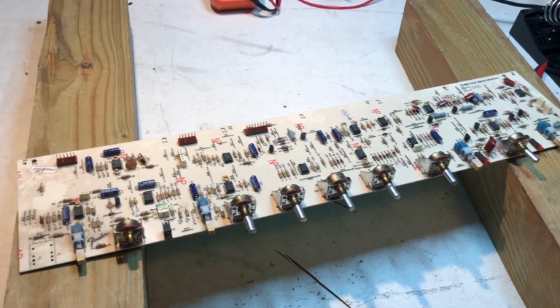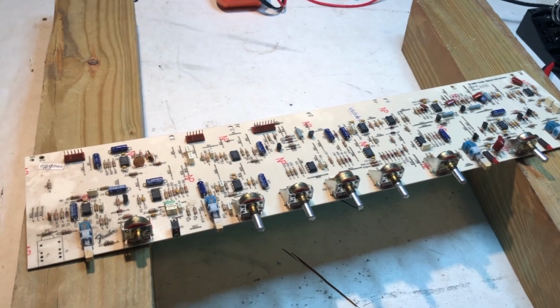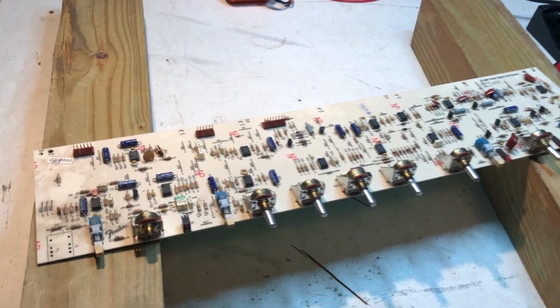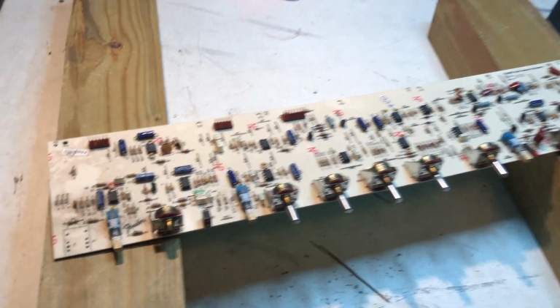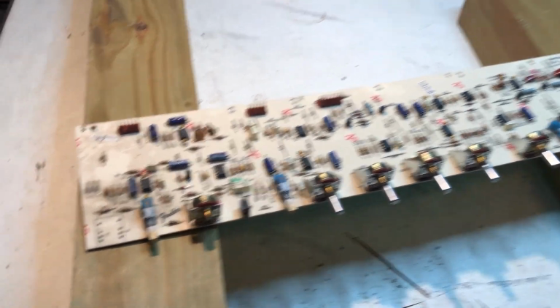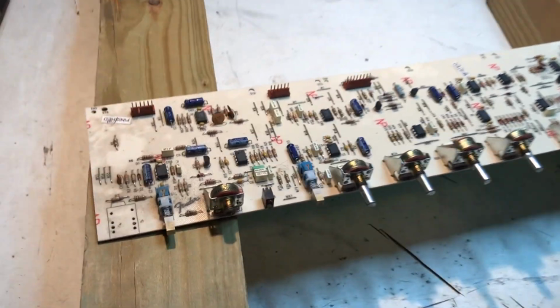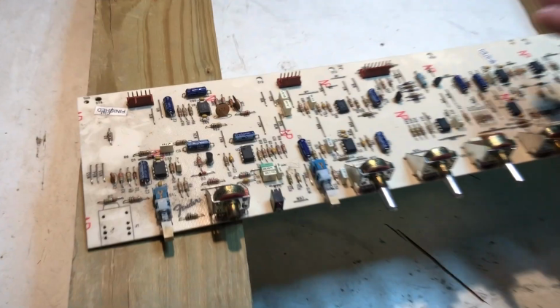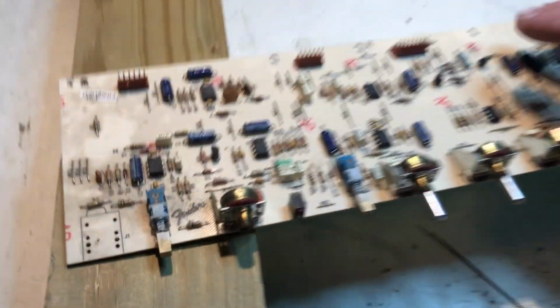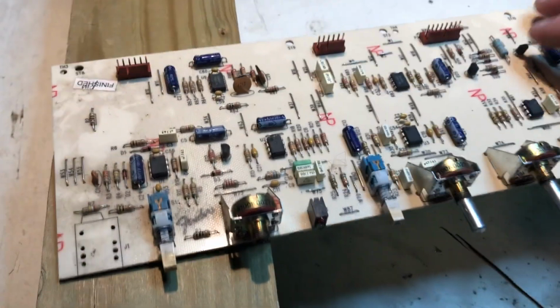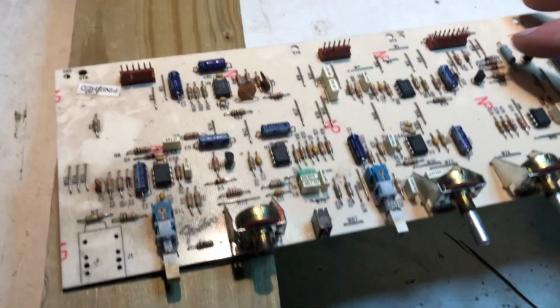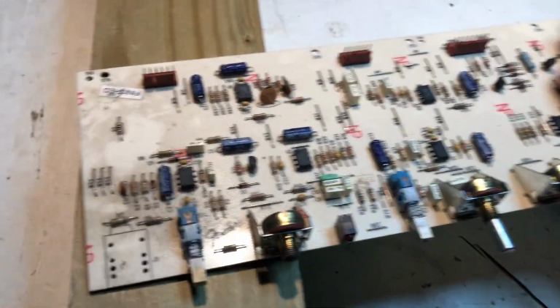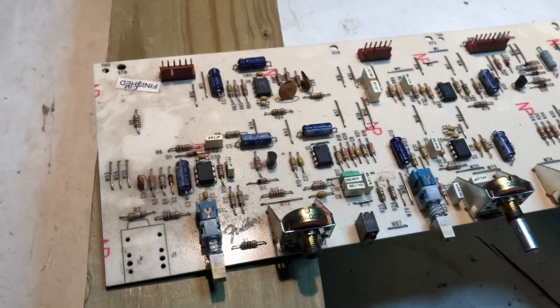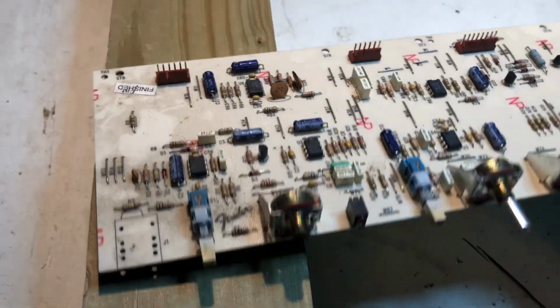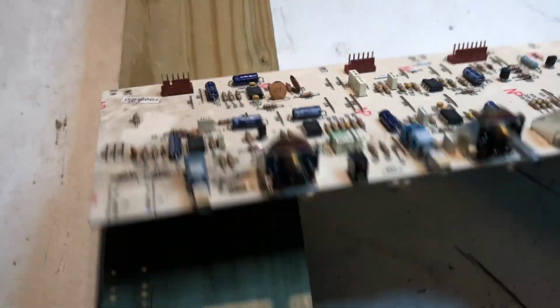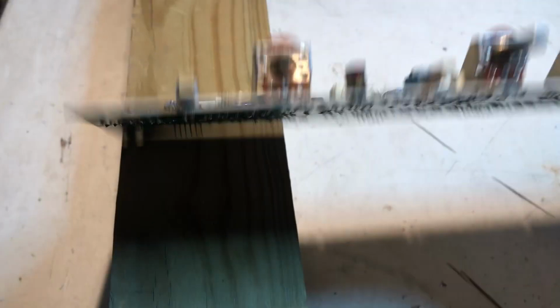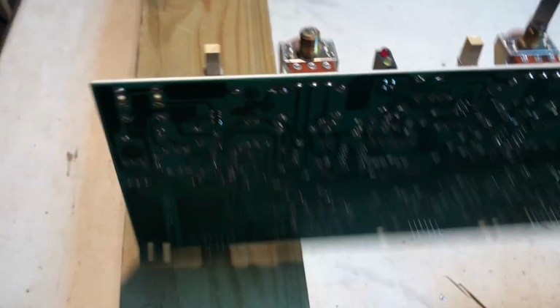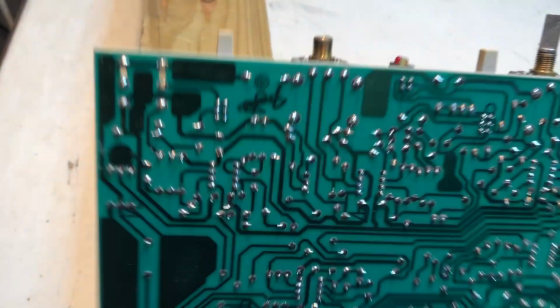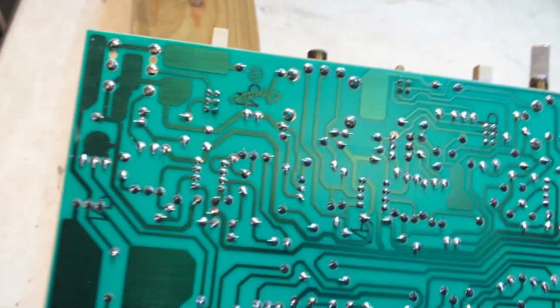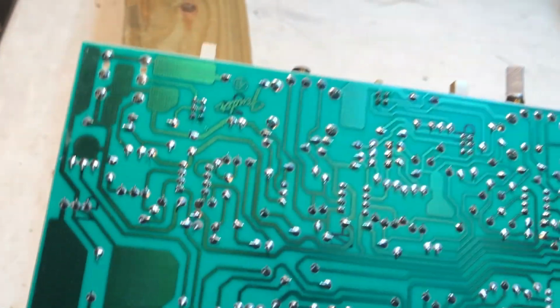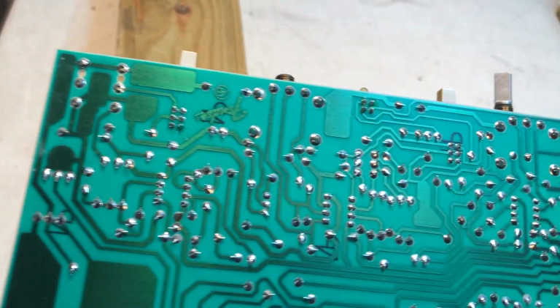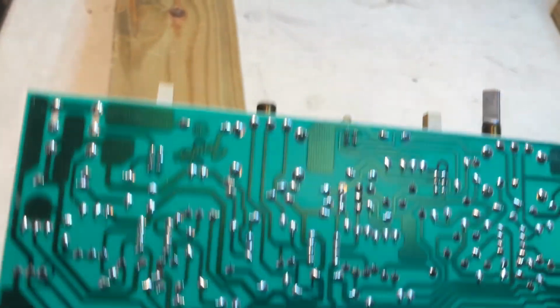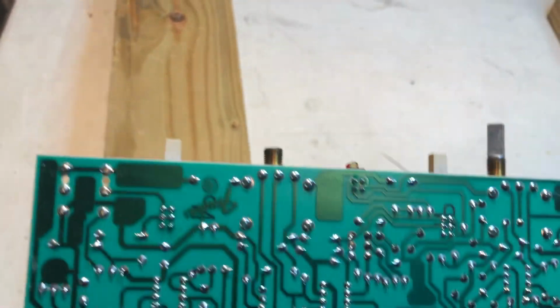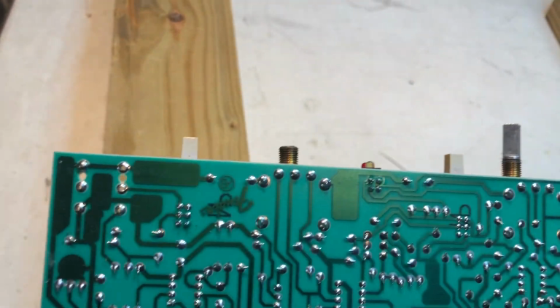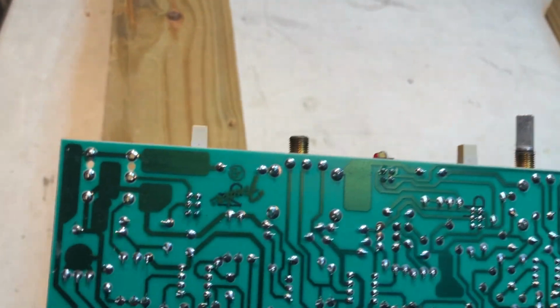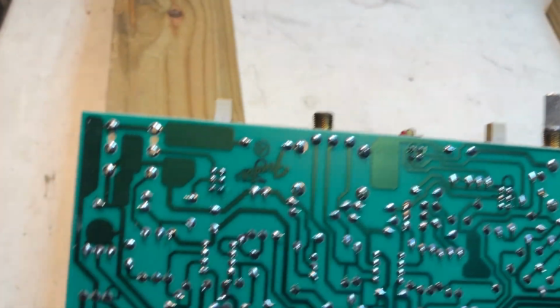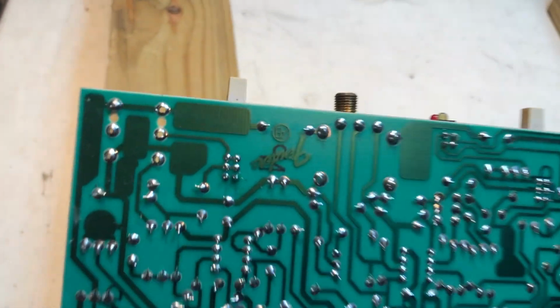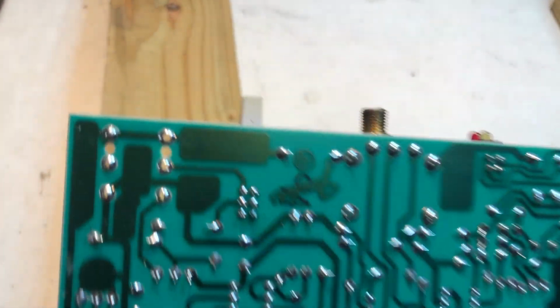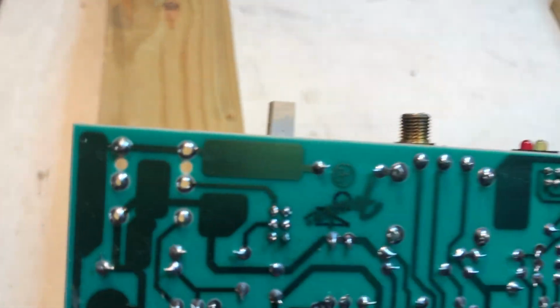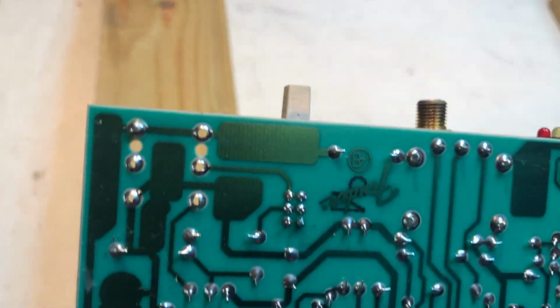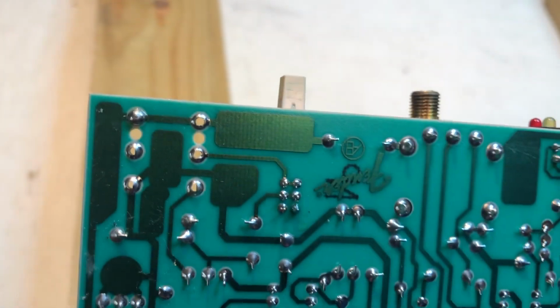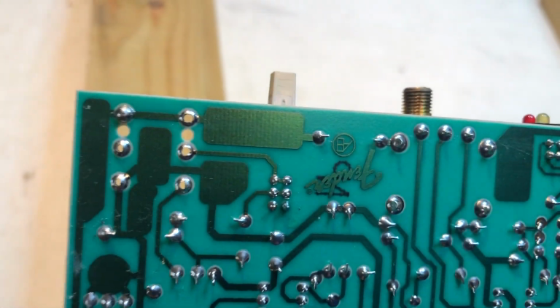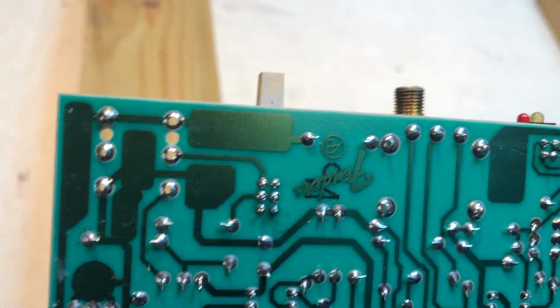Board removed. One of the easier ones in a solid state amp yet.